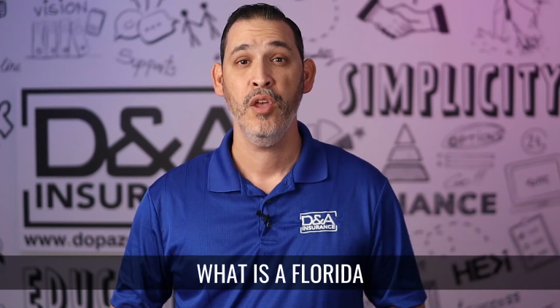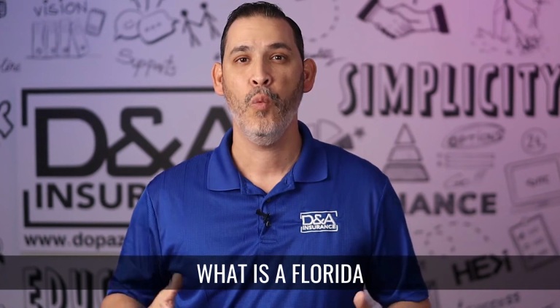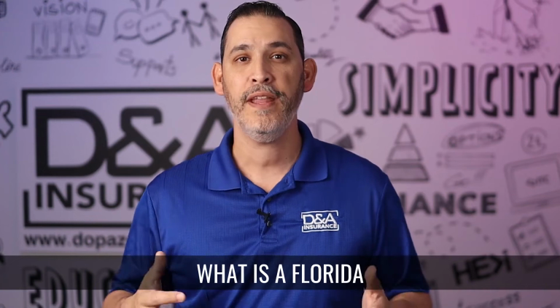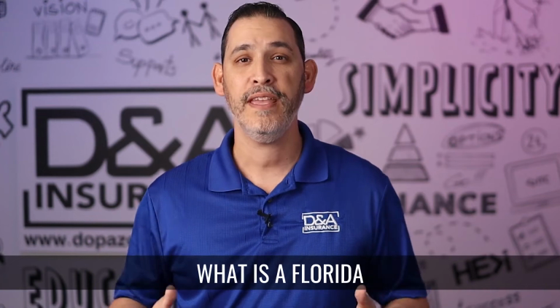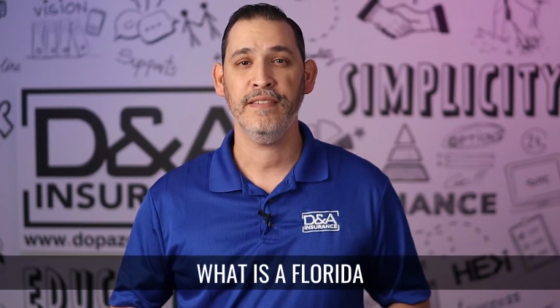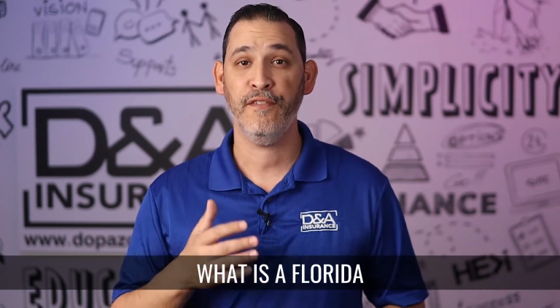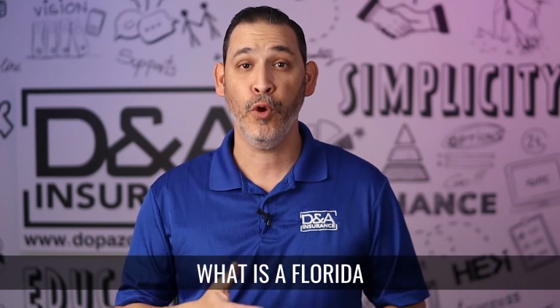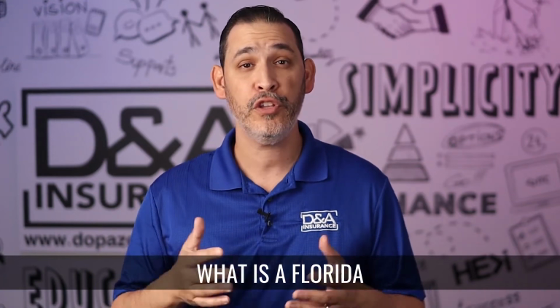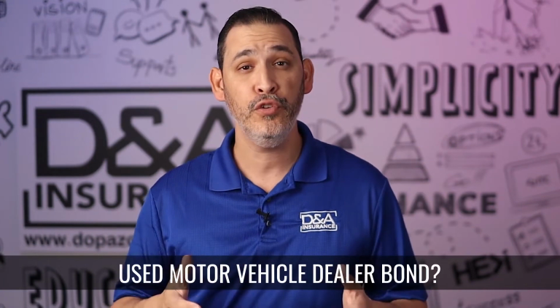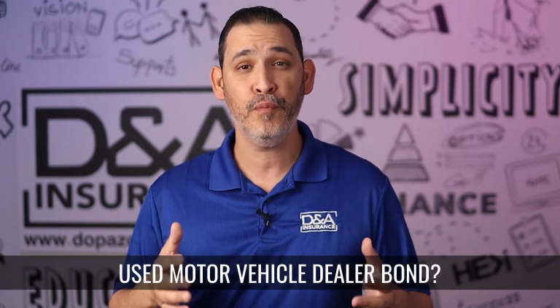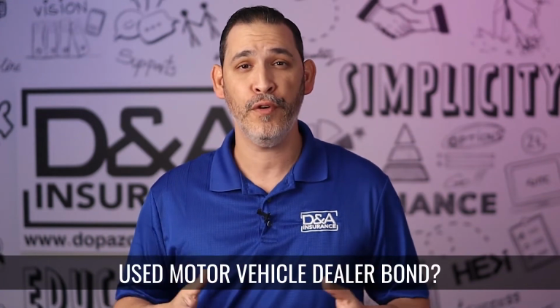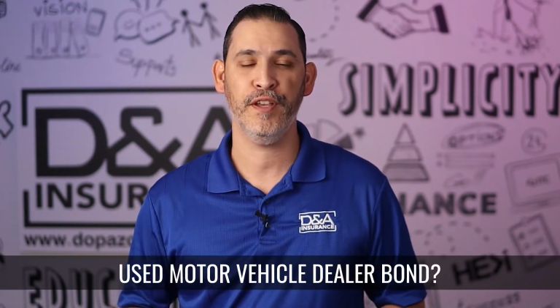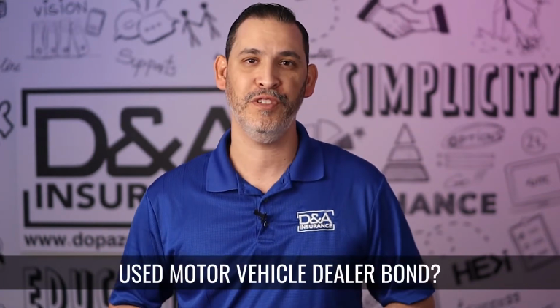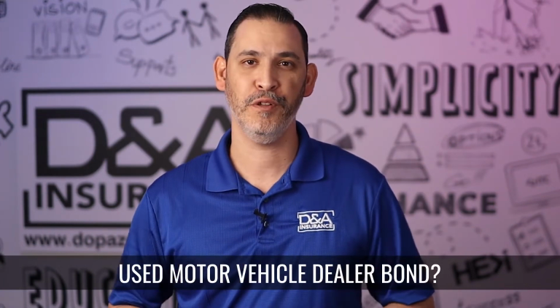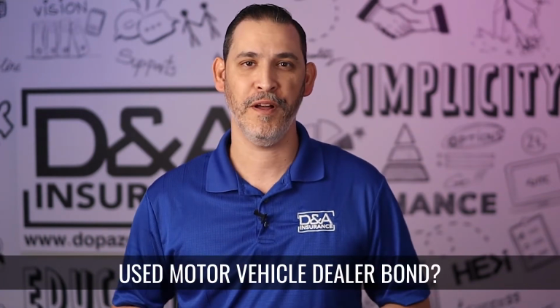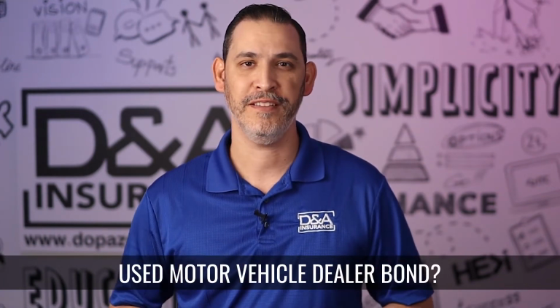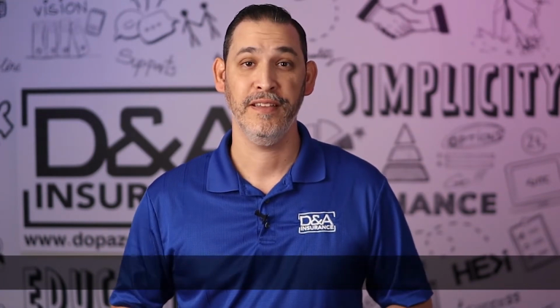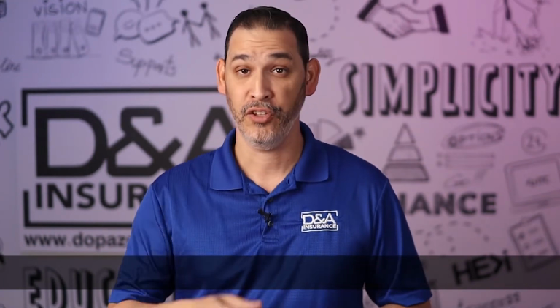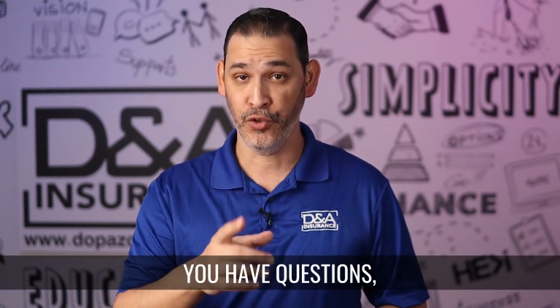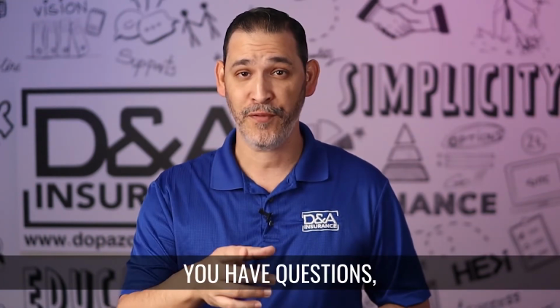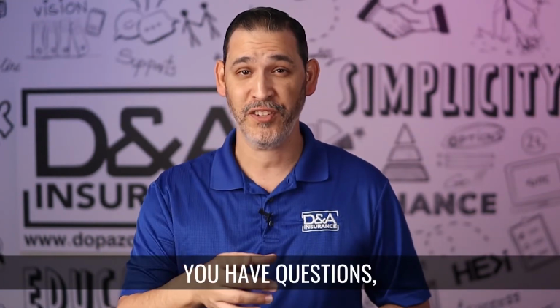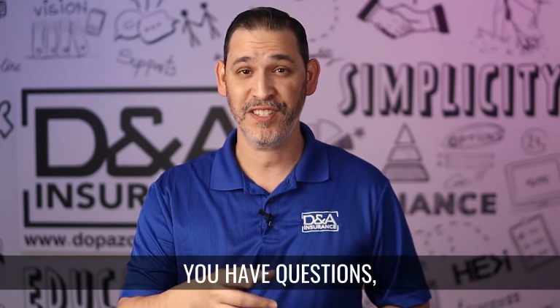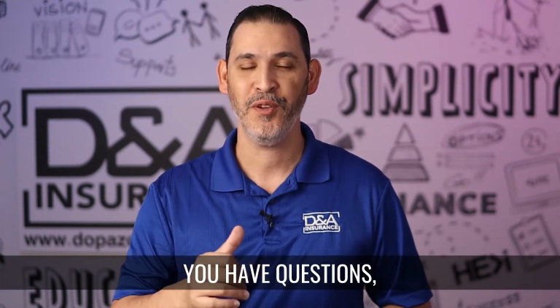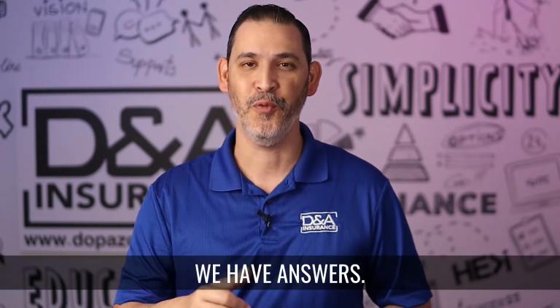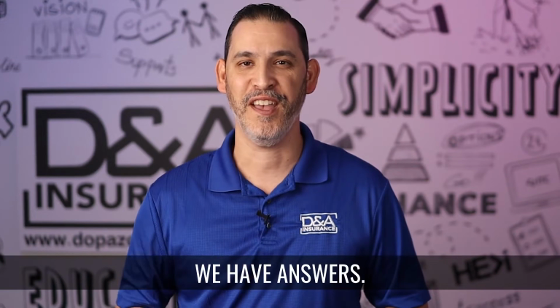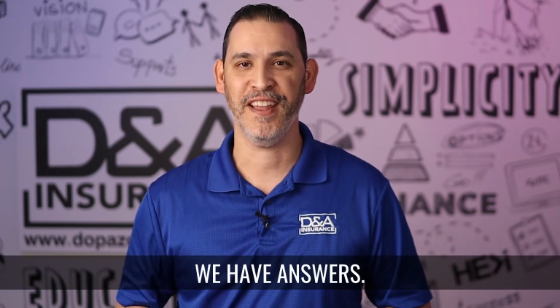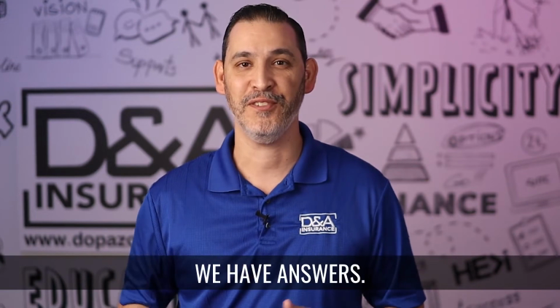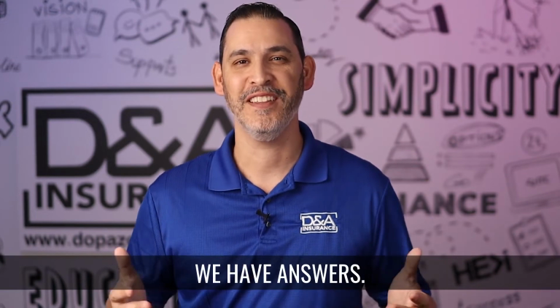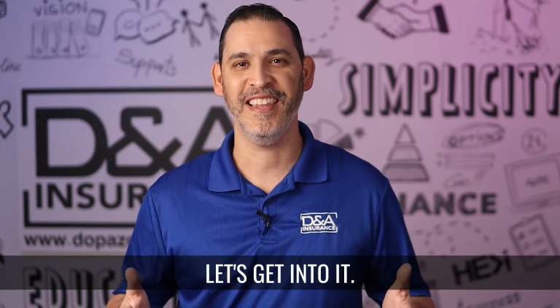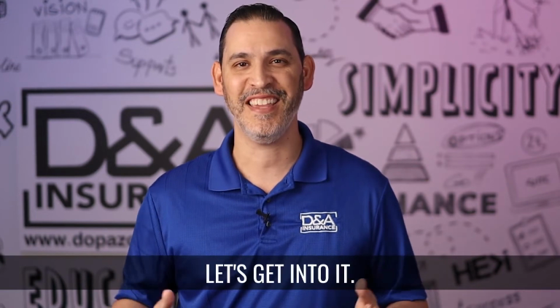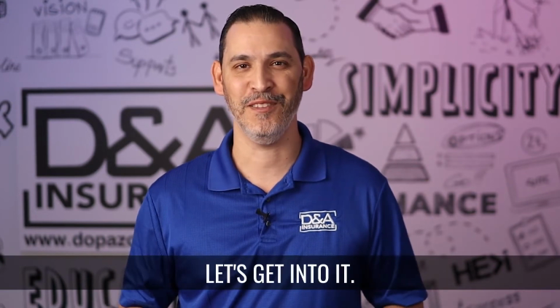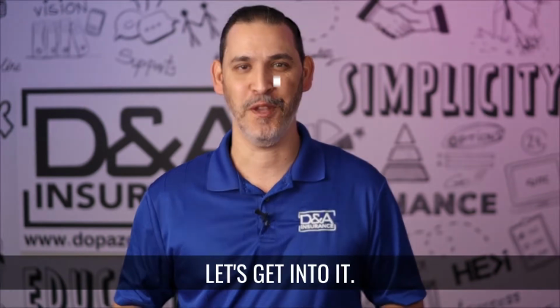What is a Florida Used Motor Vehicle Dealer Bond? You have questions? We have answers. Let's get into it.